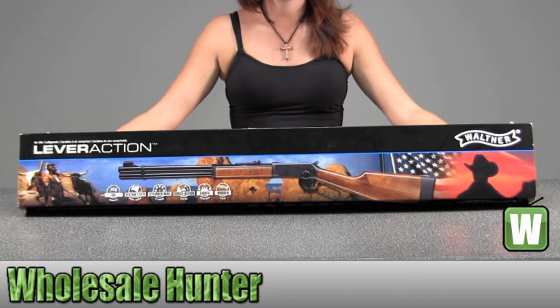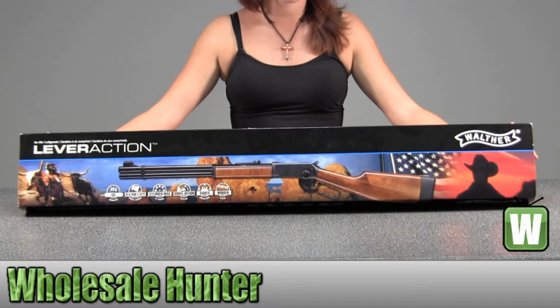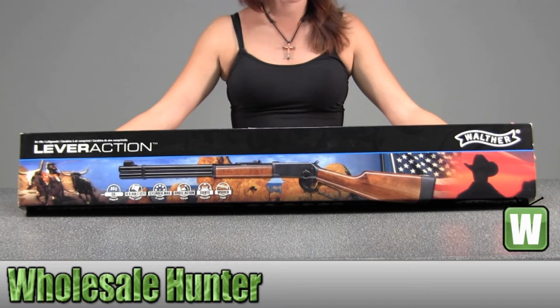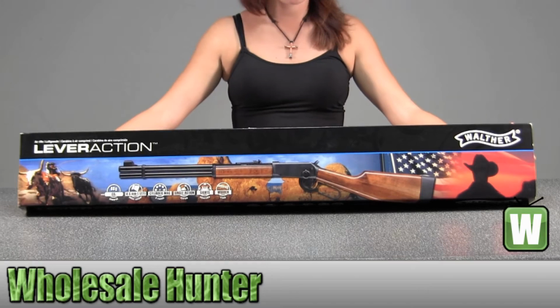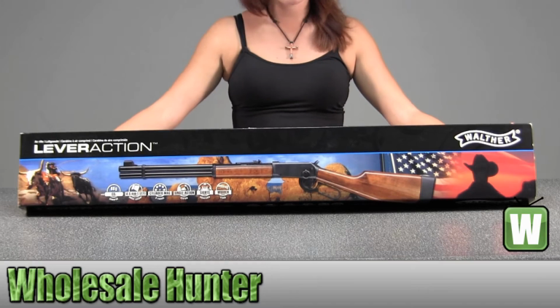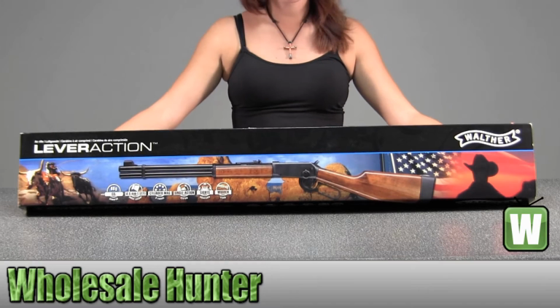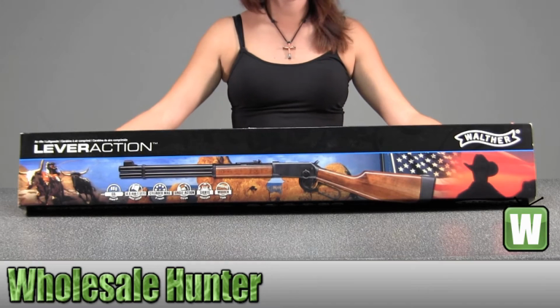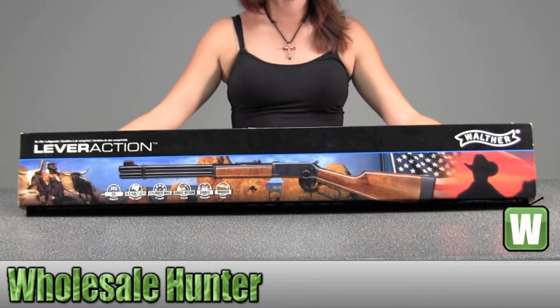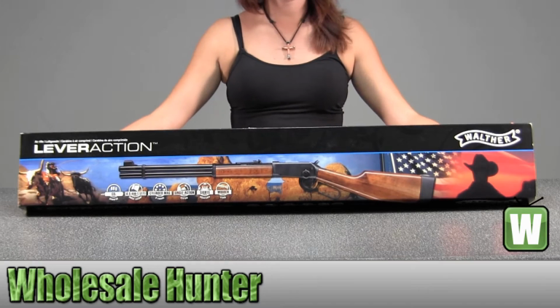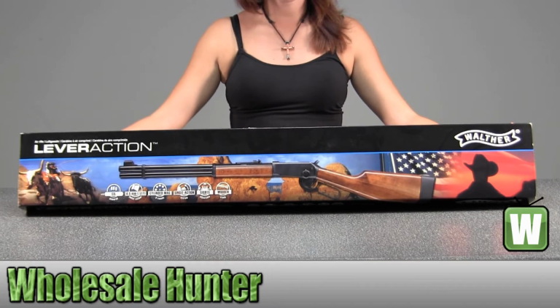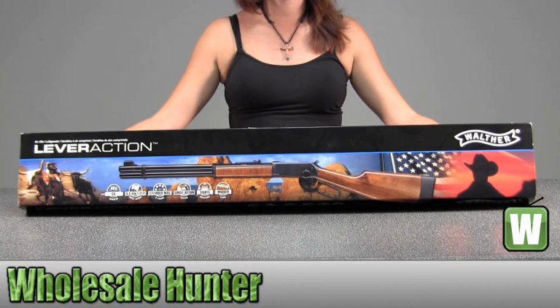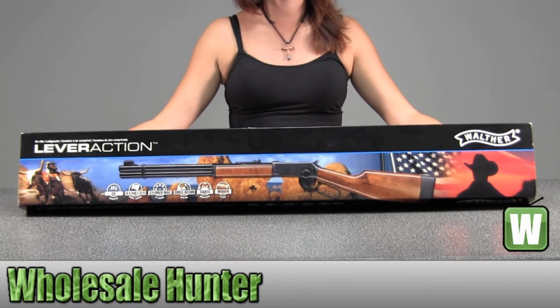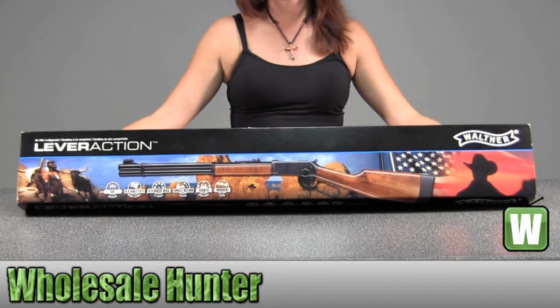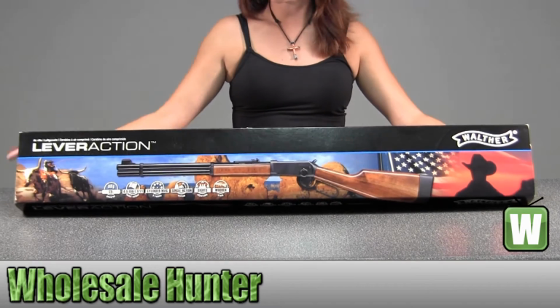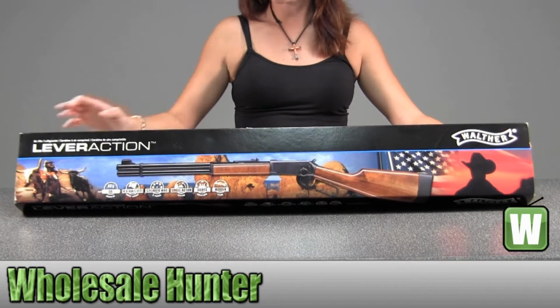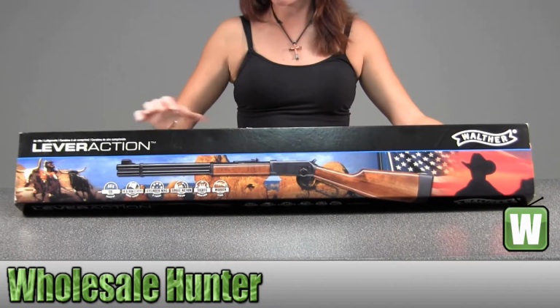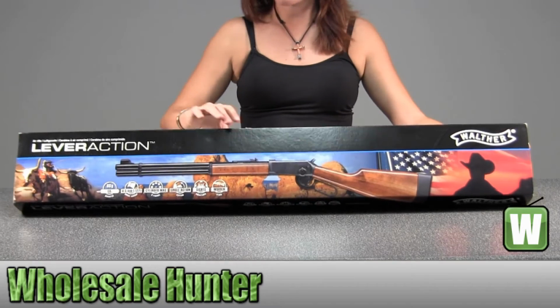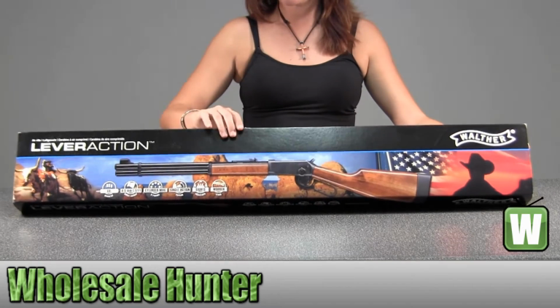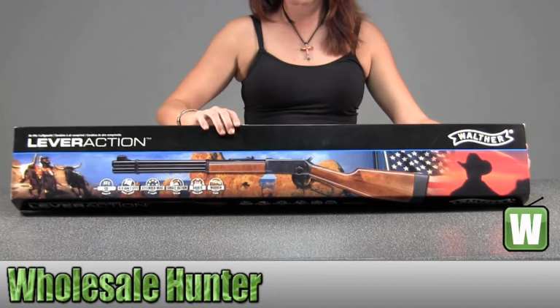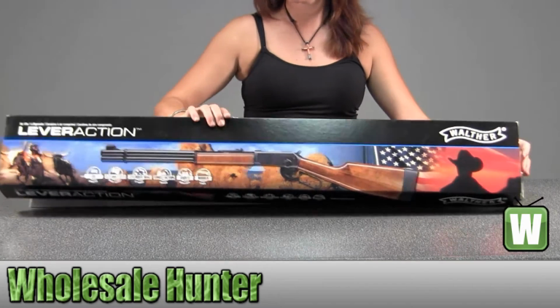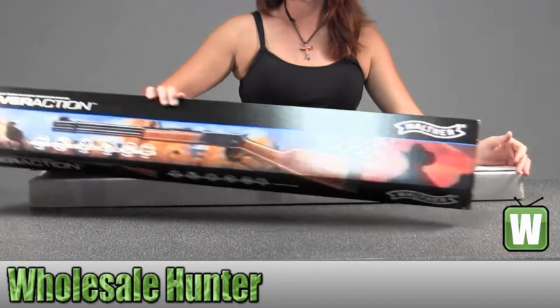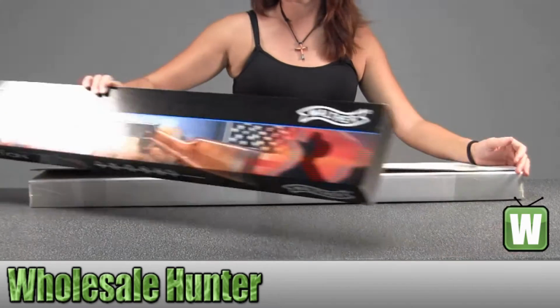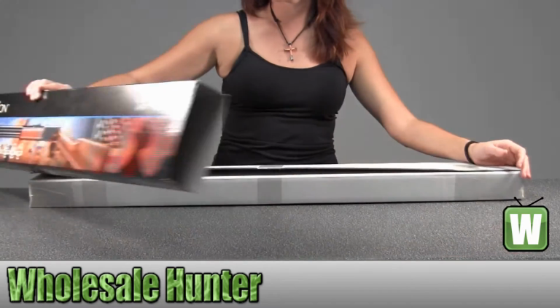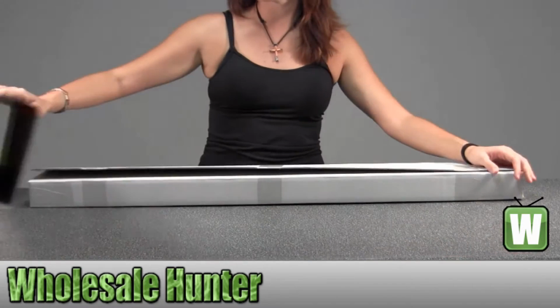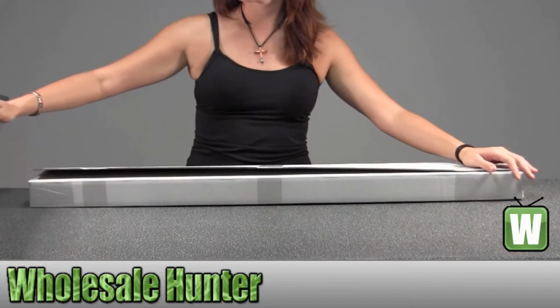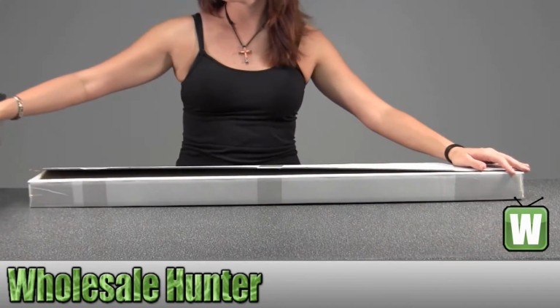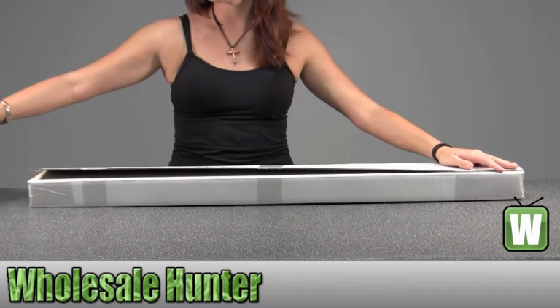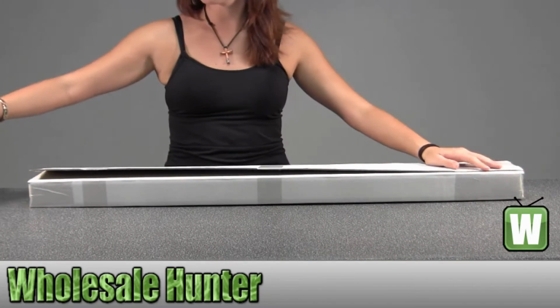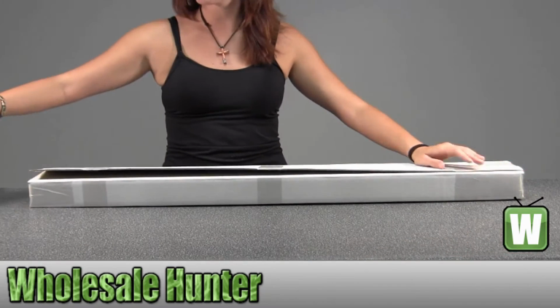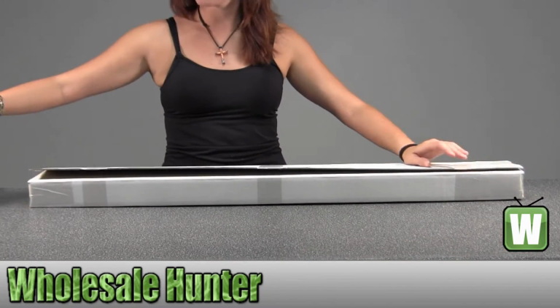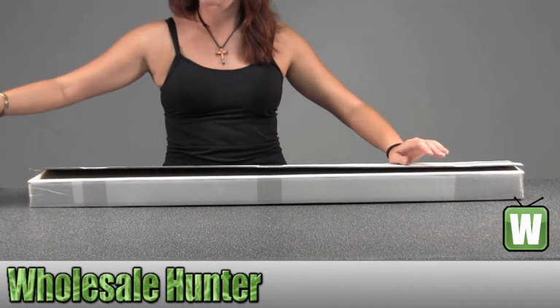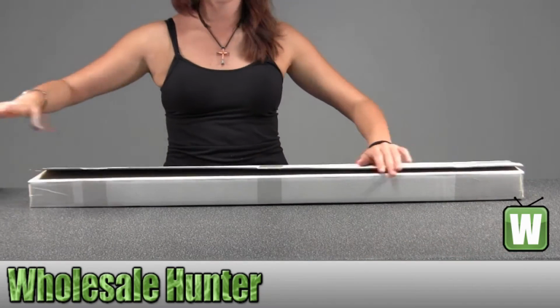I've kind of already taken this out of the box for you, so I'm going to go ahead and move this over and open it up and show you.